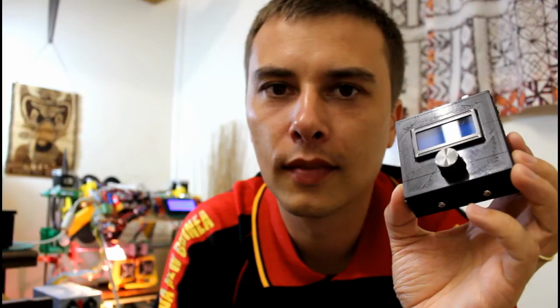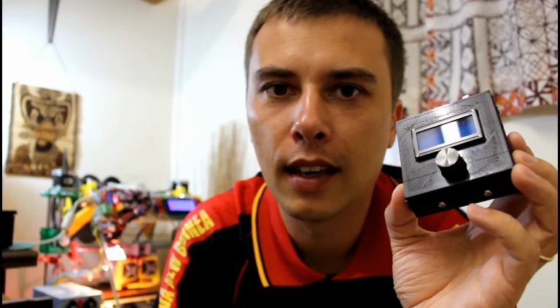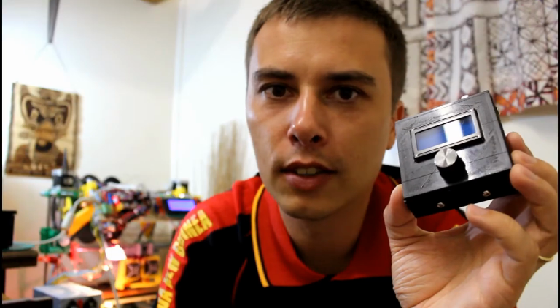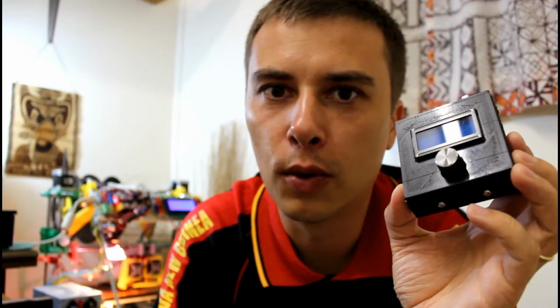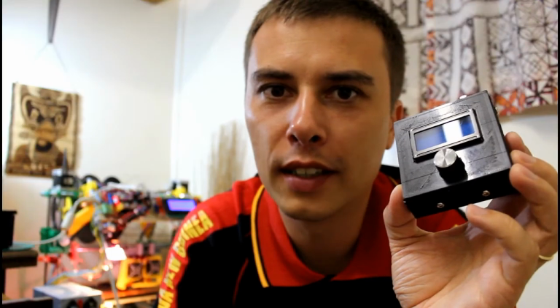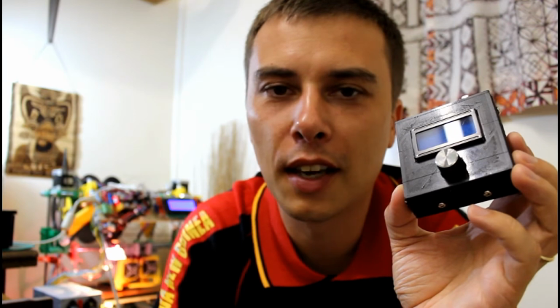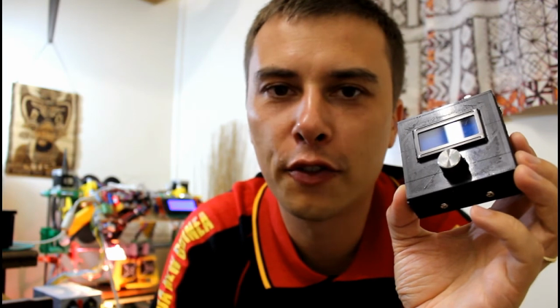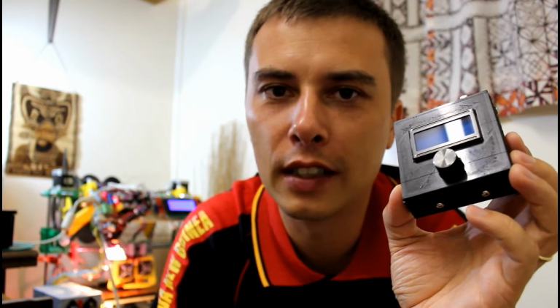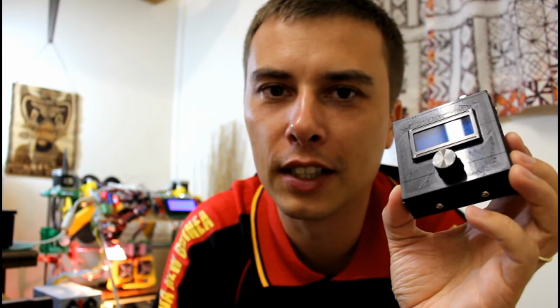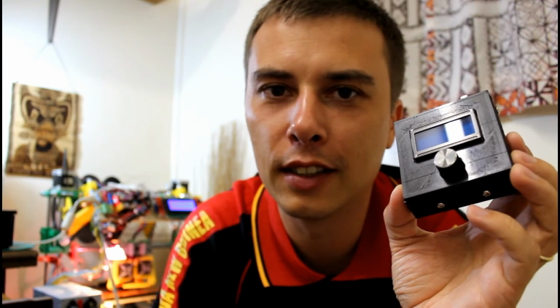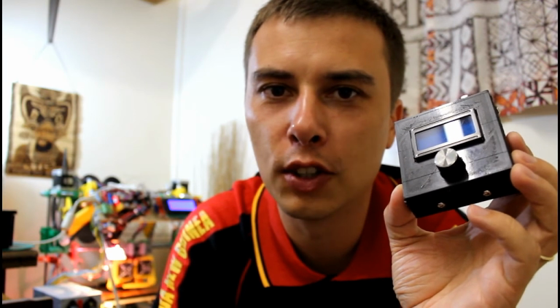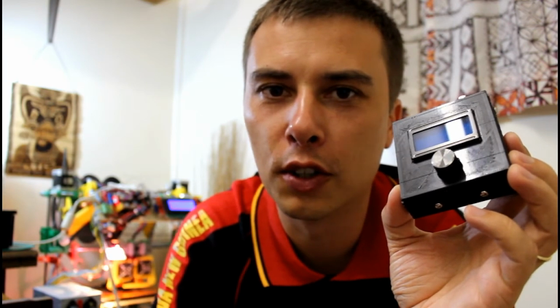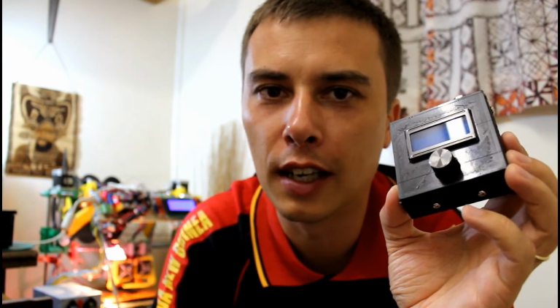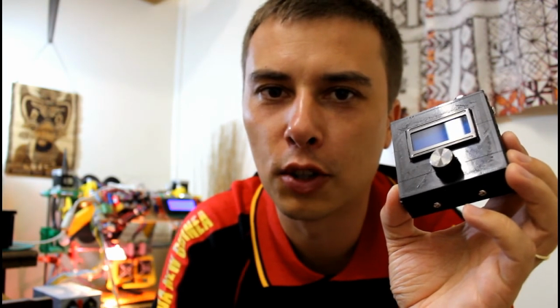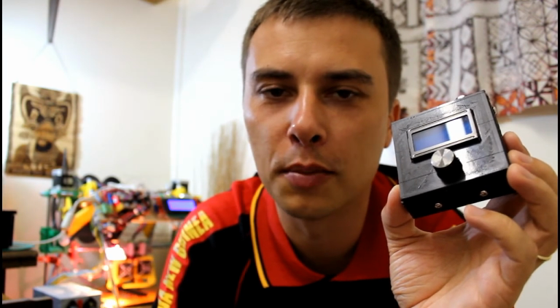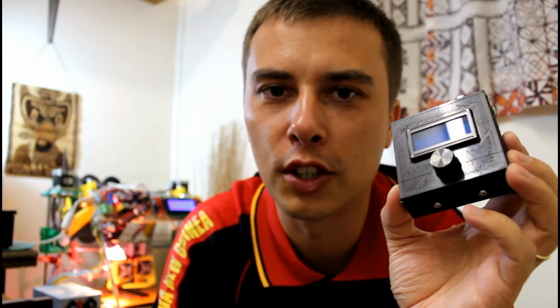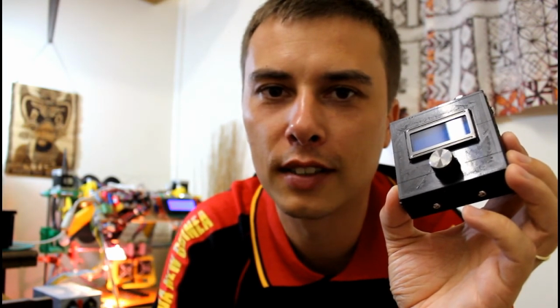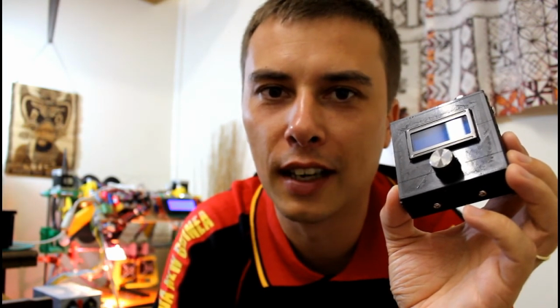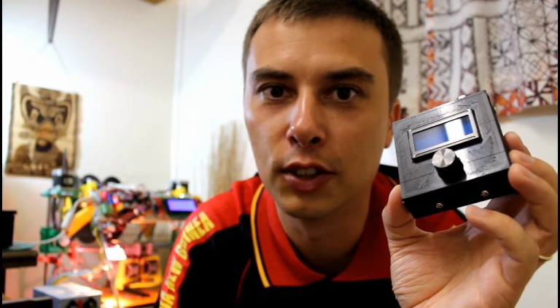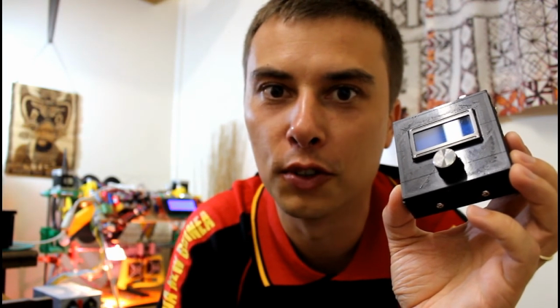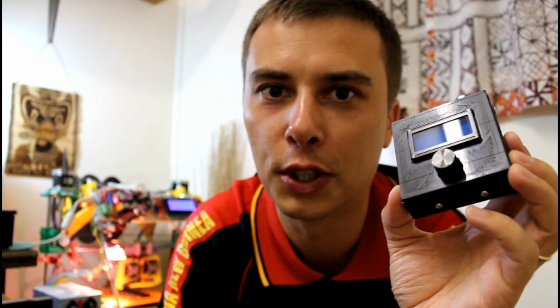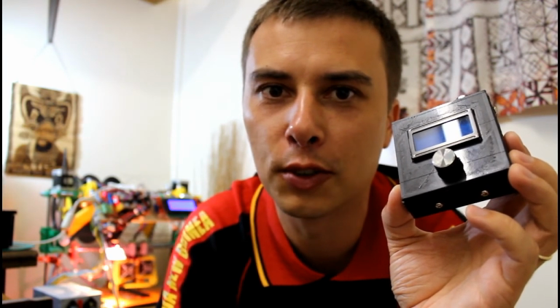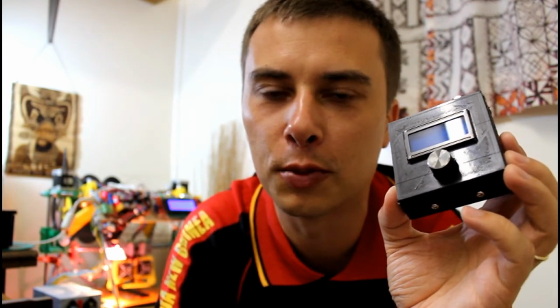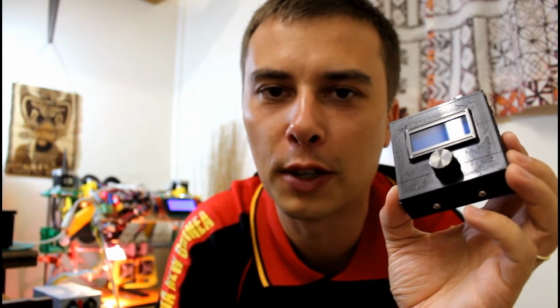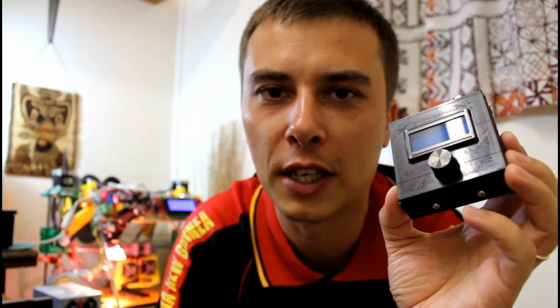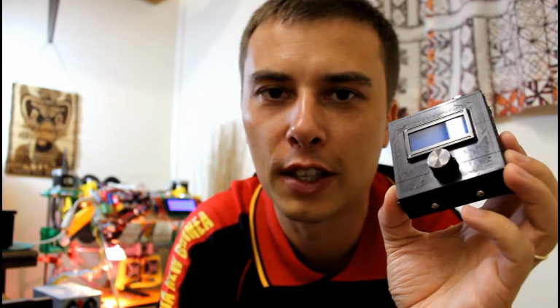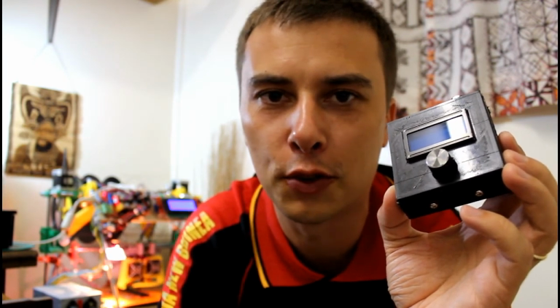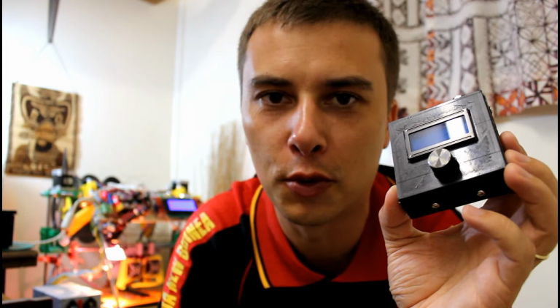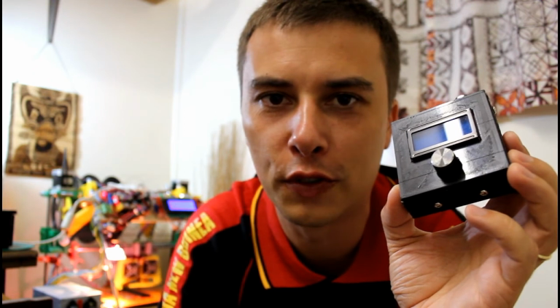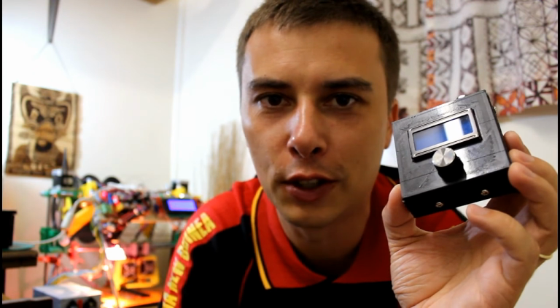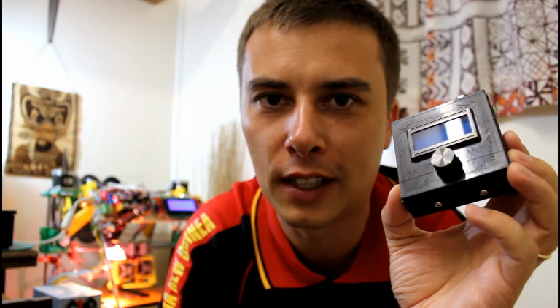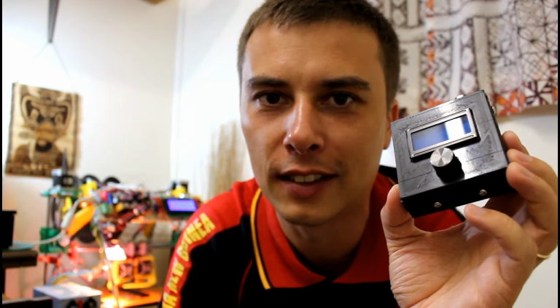As always, have fun creating your electronic projects and don't forget to subscribe to my channel for more videos like this.